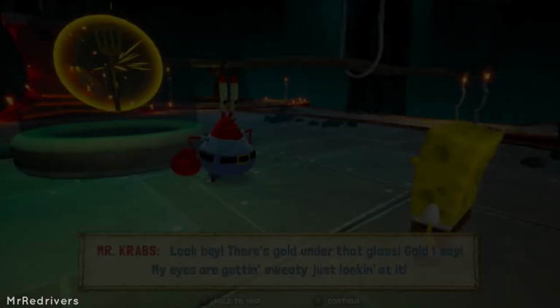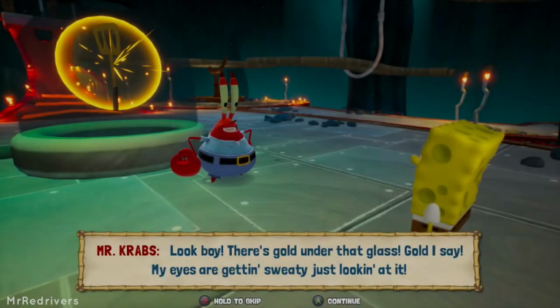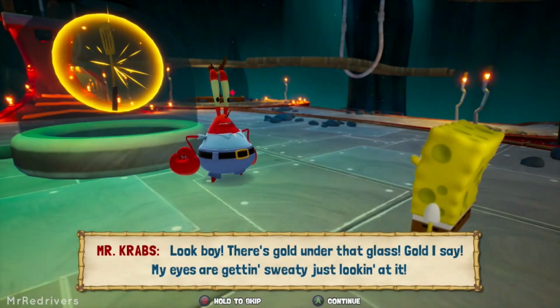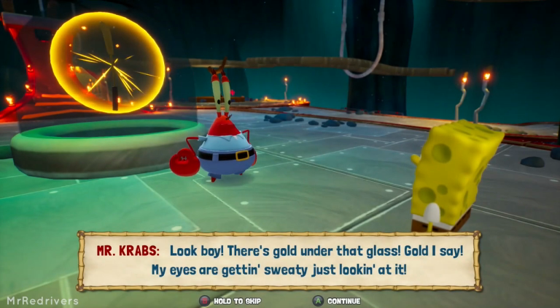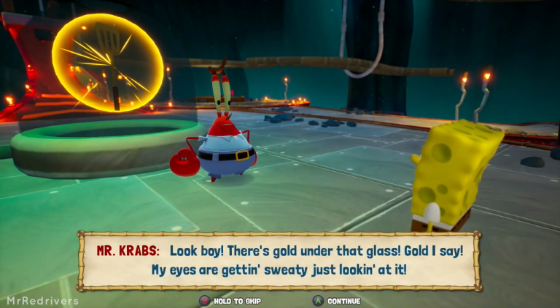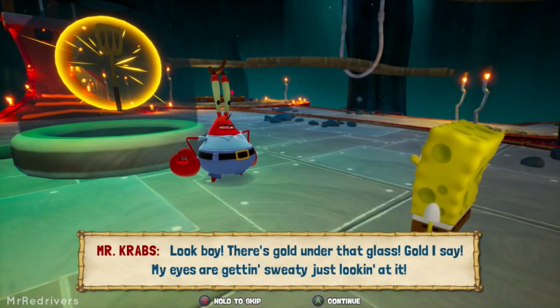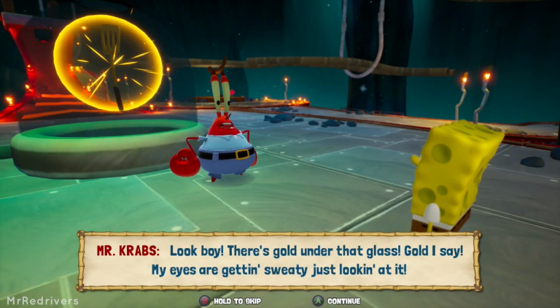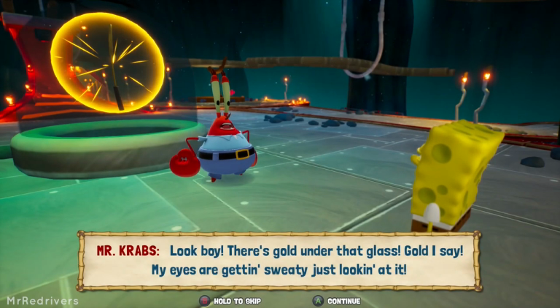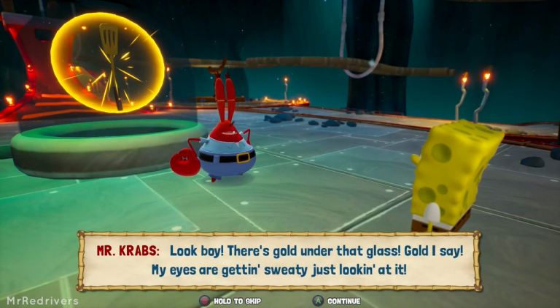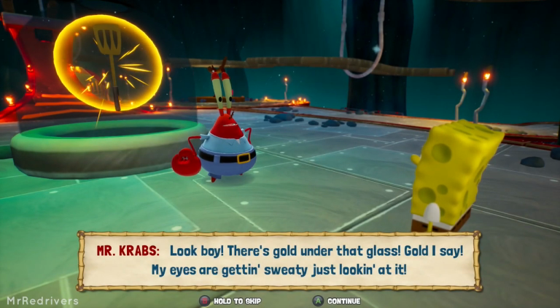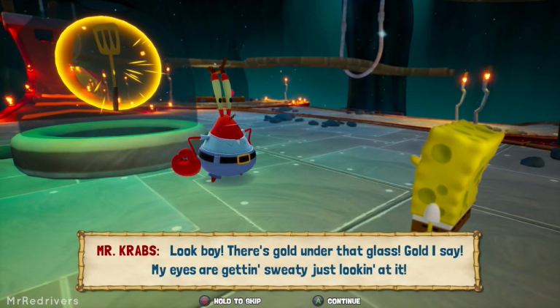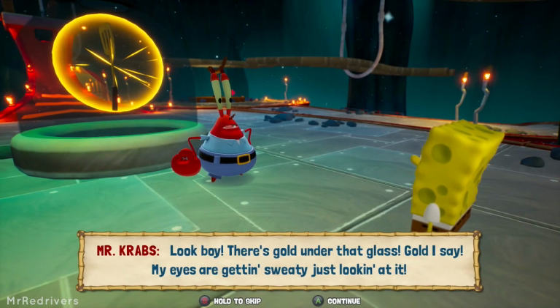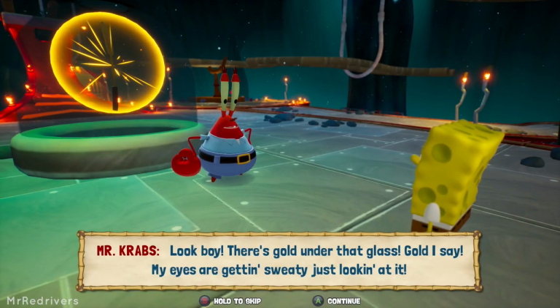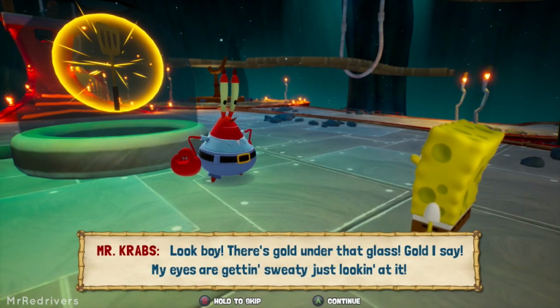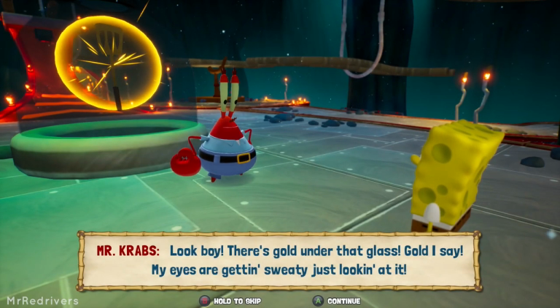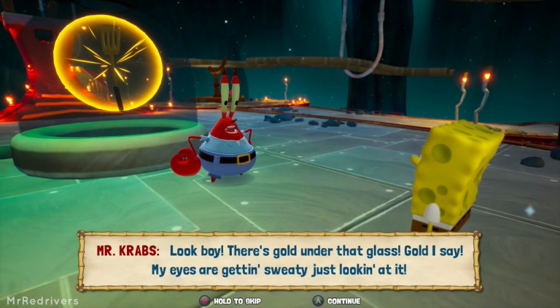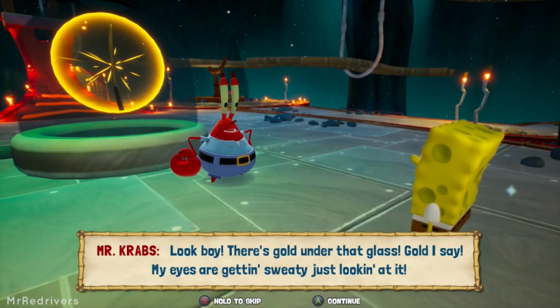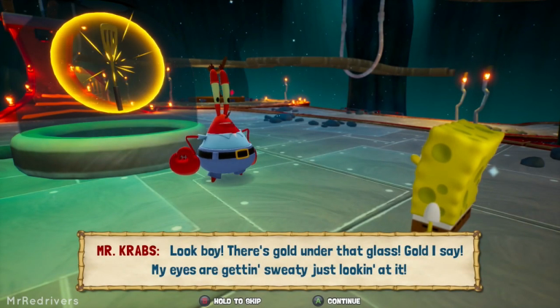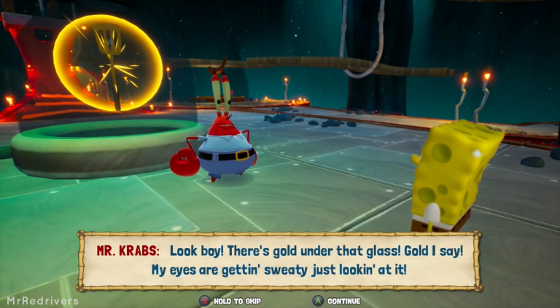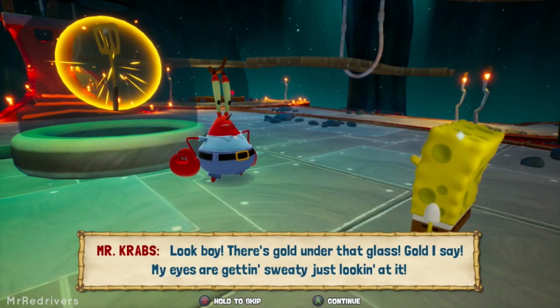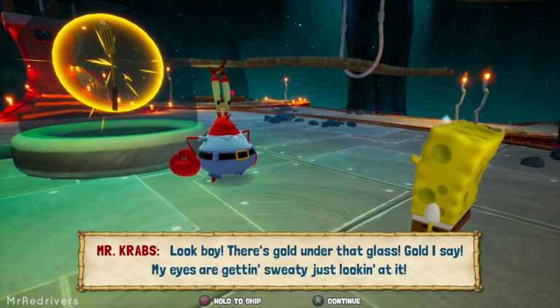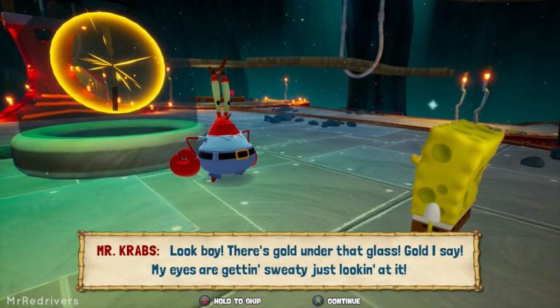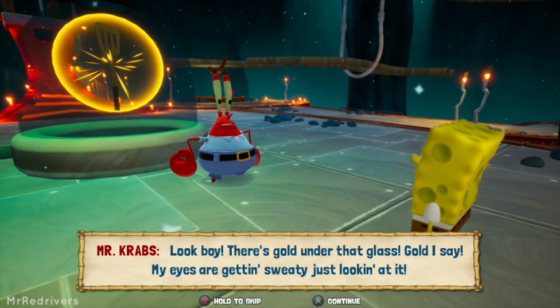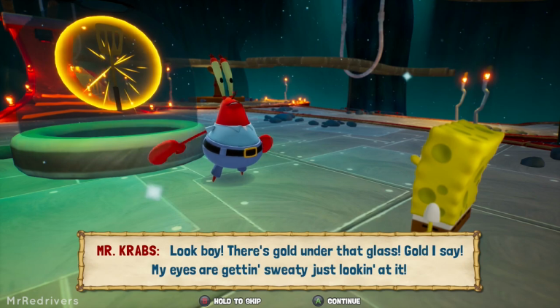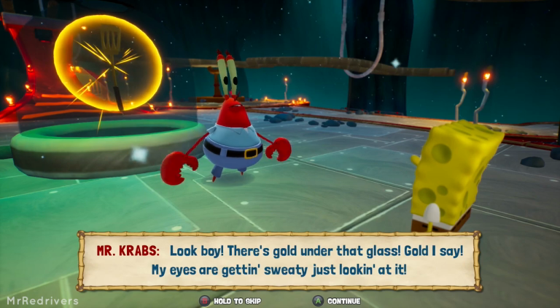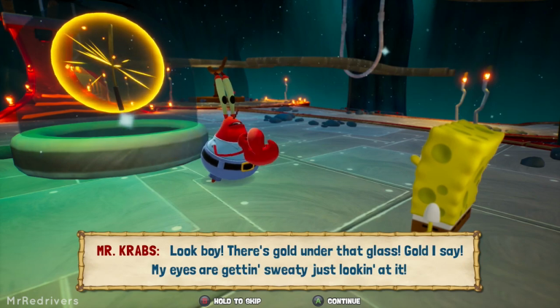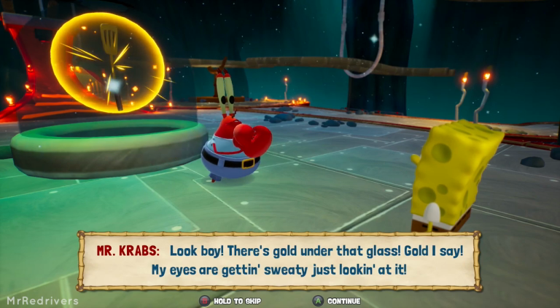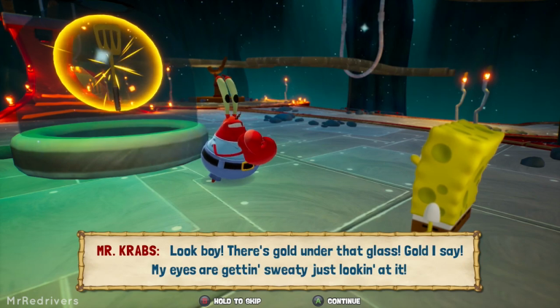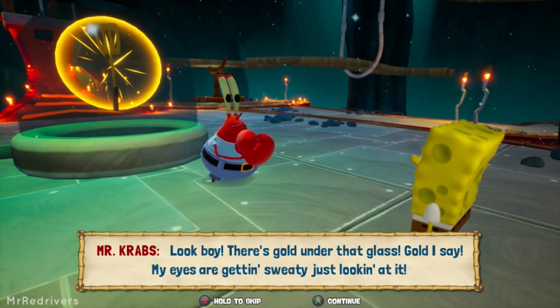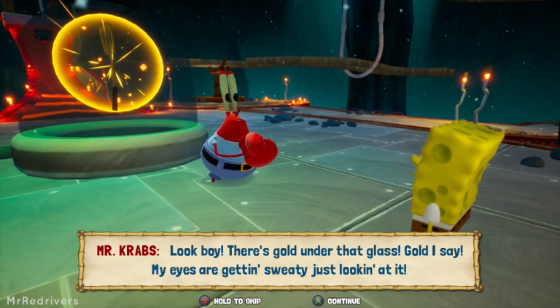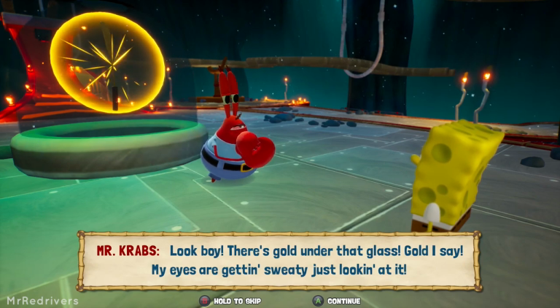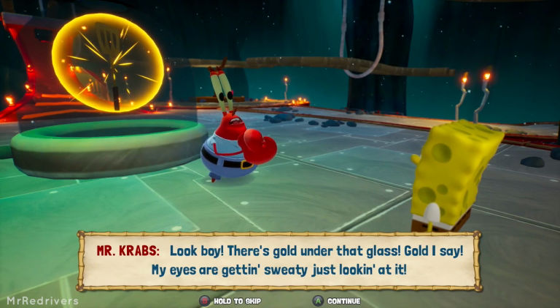Look, boy! There's gold under that glass! Gold, I say! My eyes are getting sweaty just looking at it!